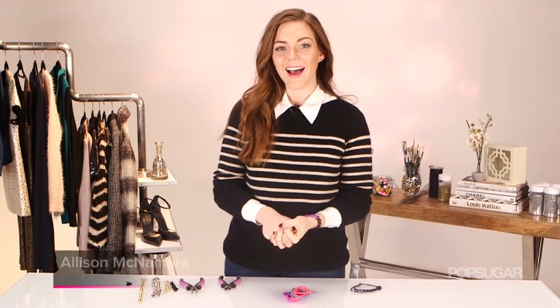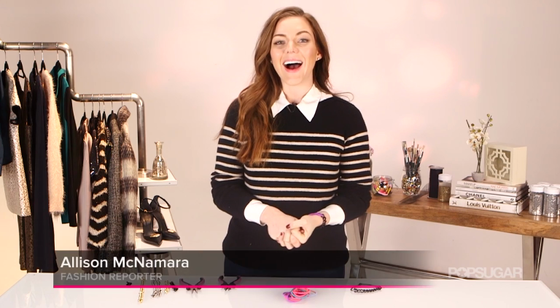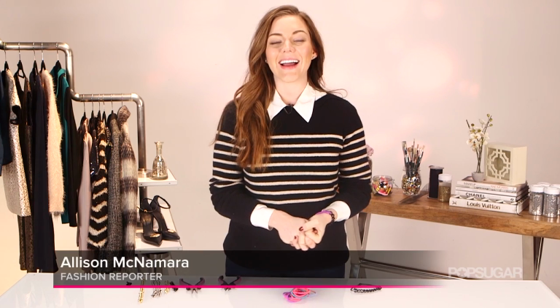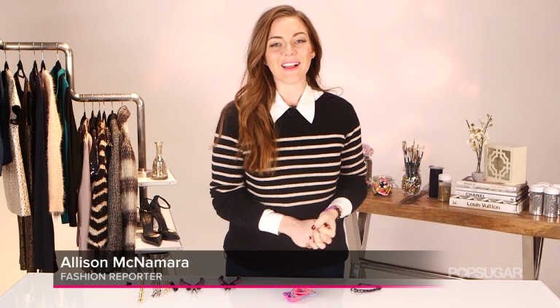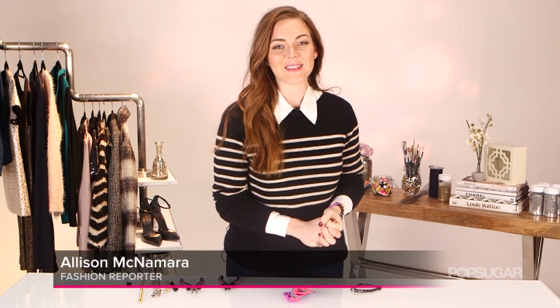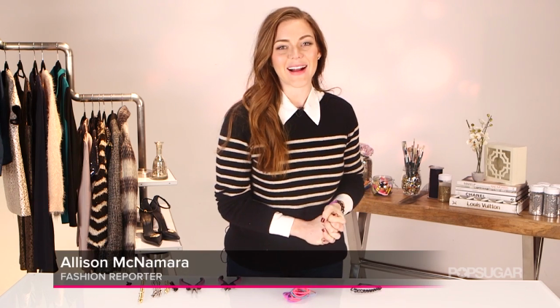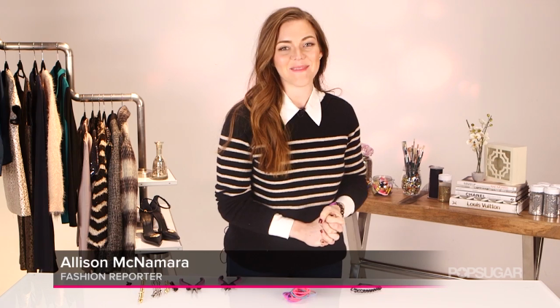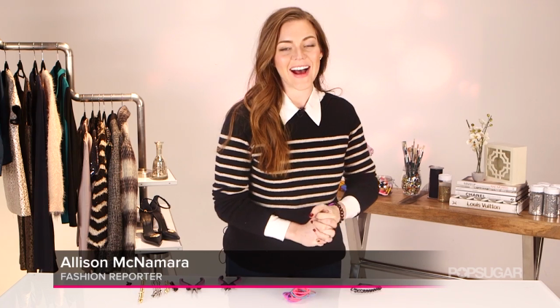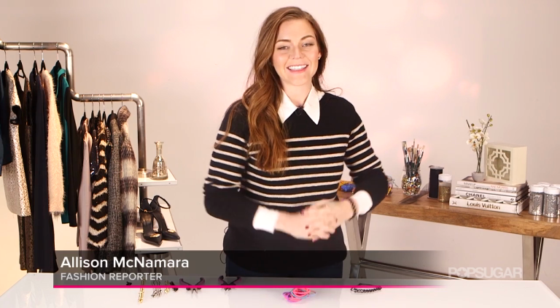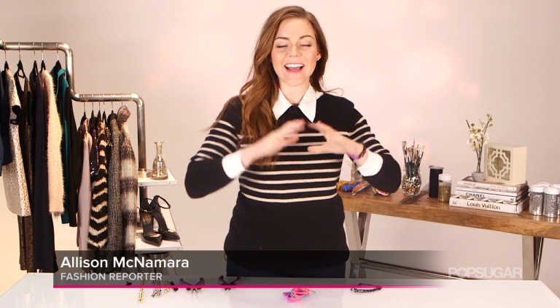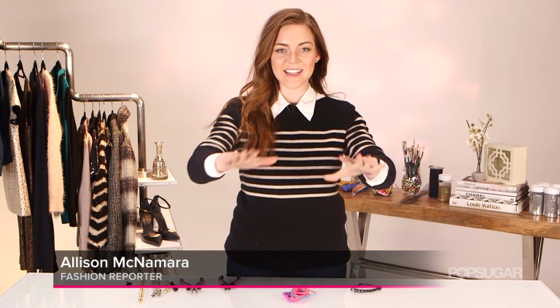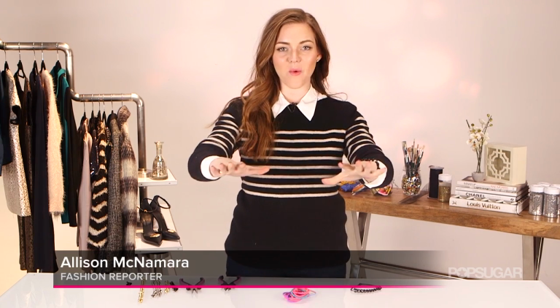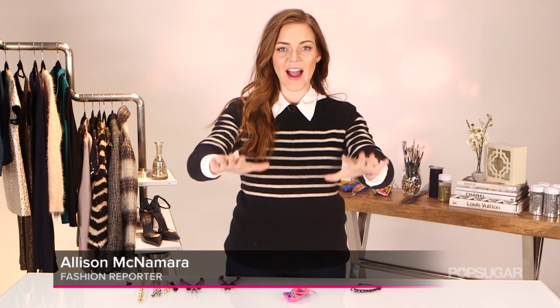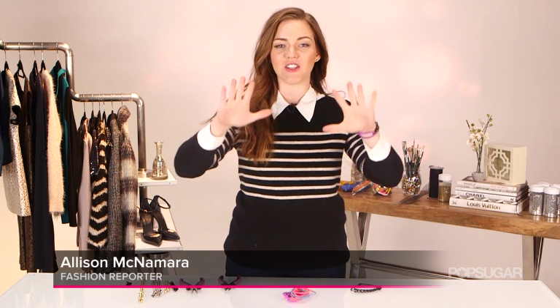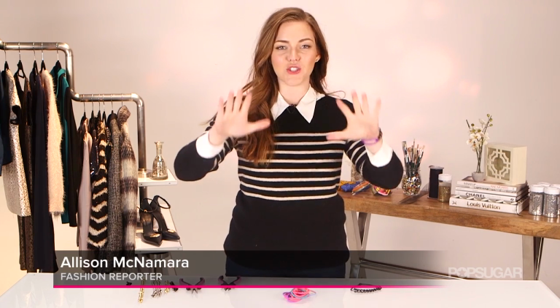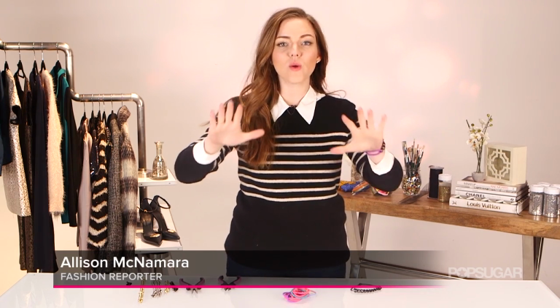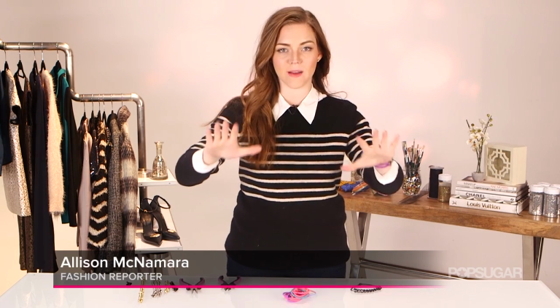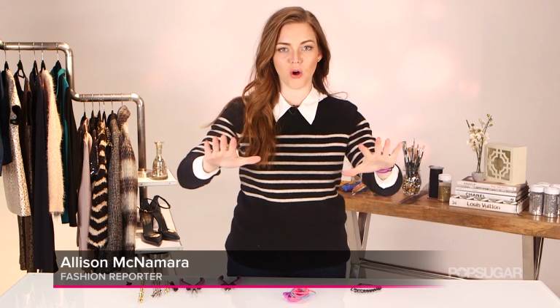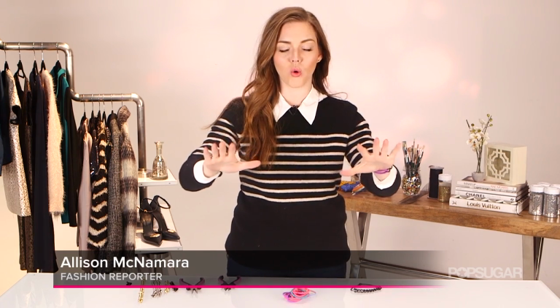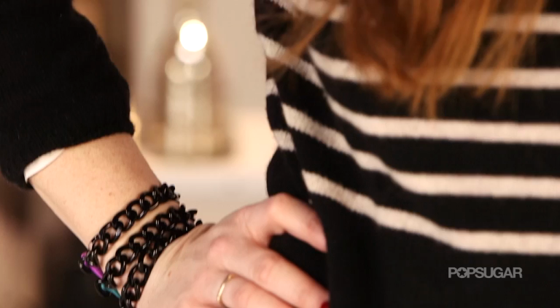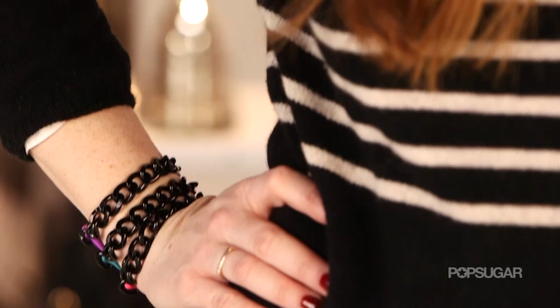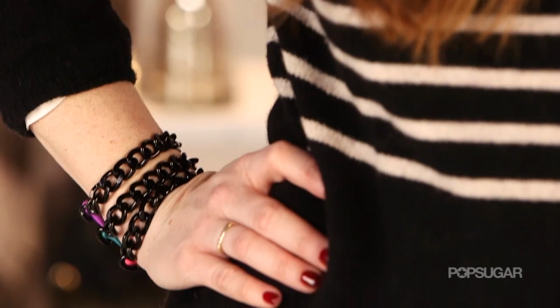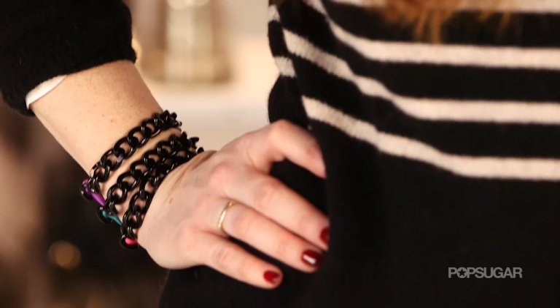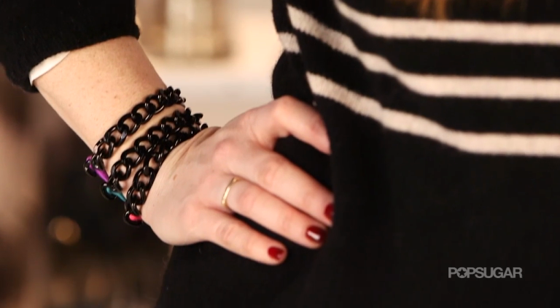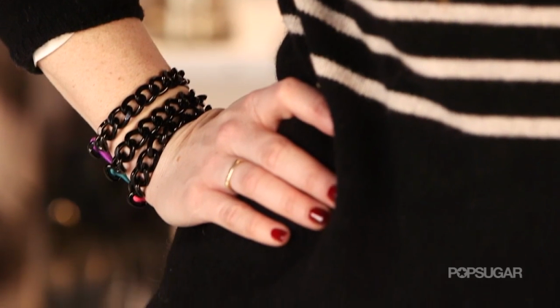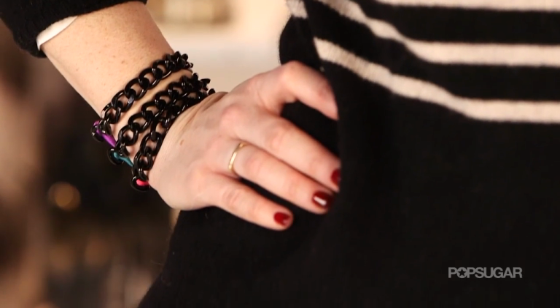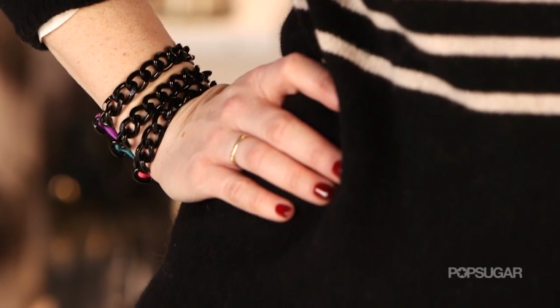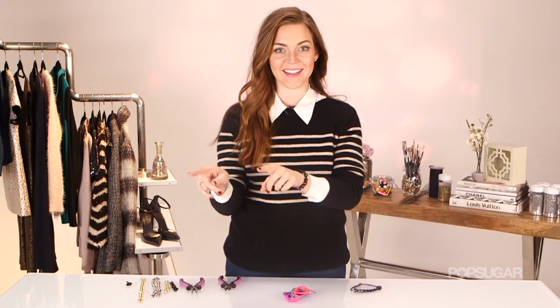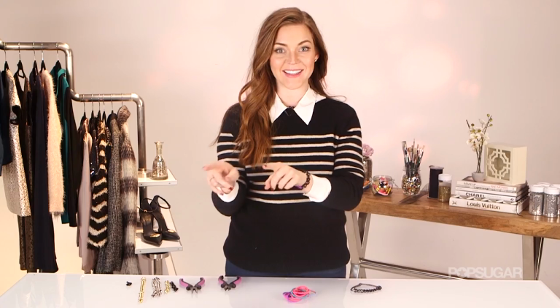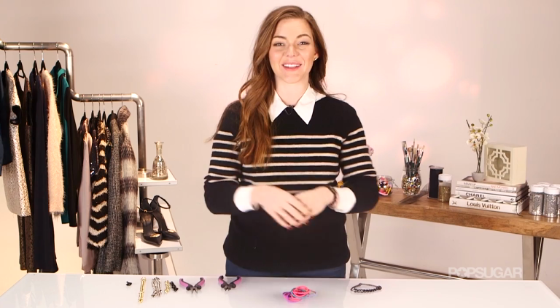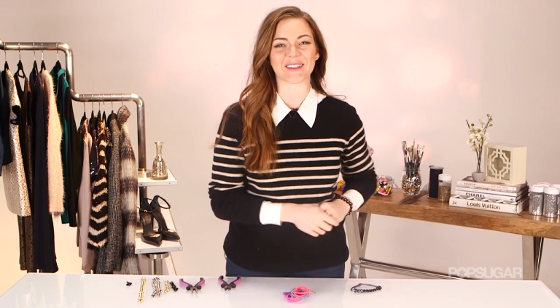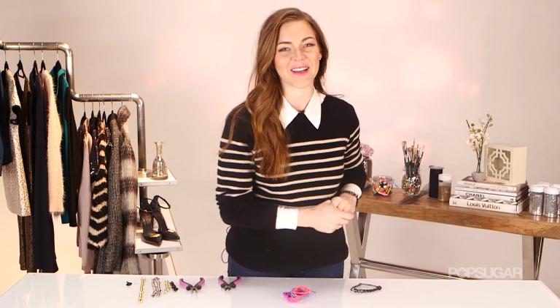Hi, I'm Allison McNamara. Today's DIY is so simple. We're making chain hair tie bracelets. Let's get started.